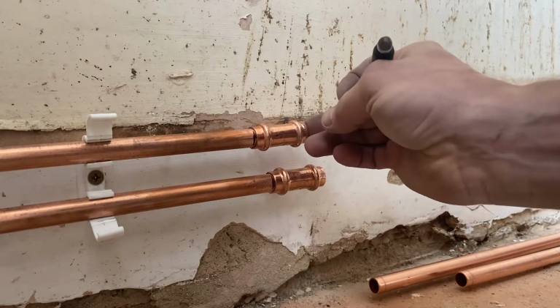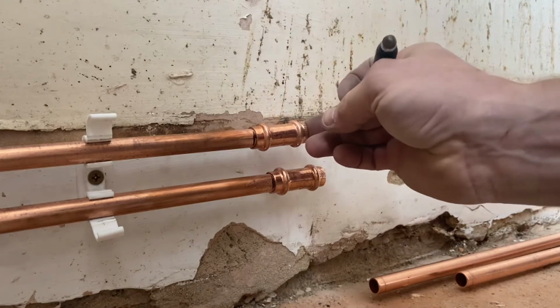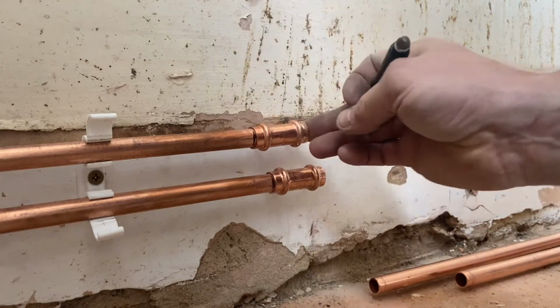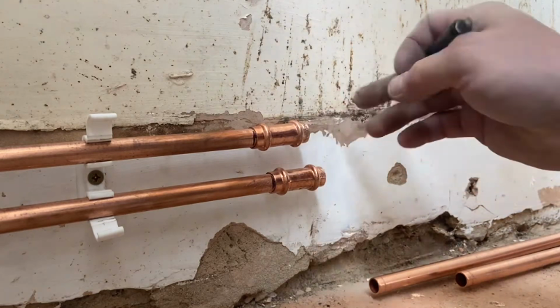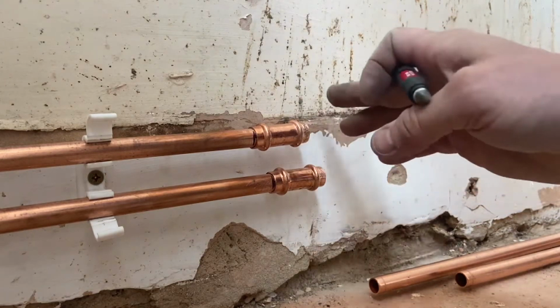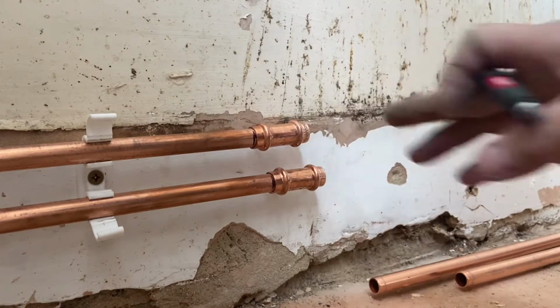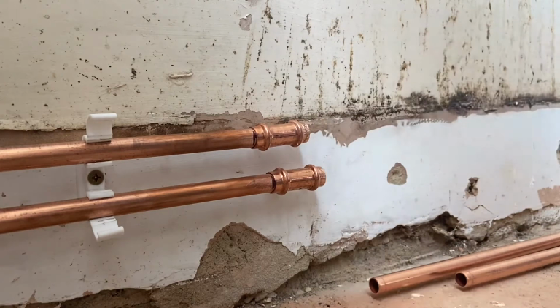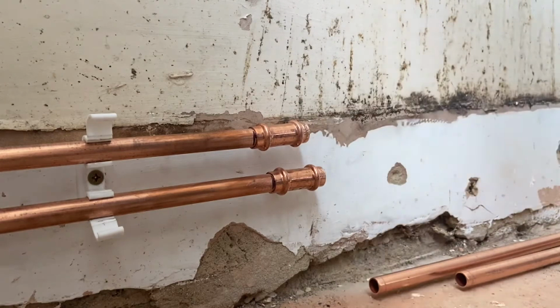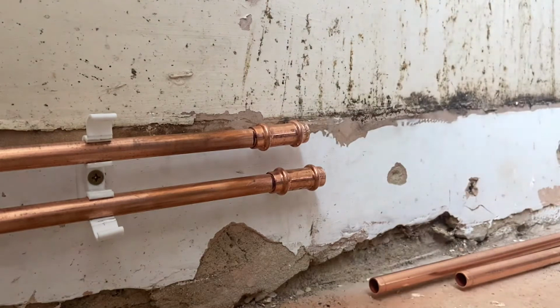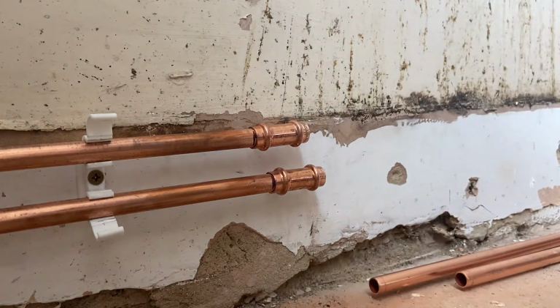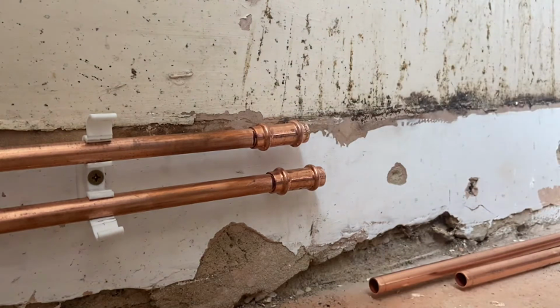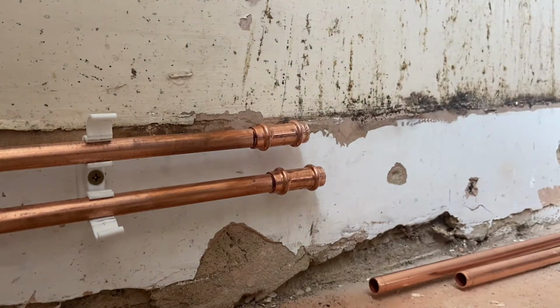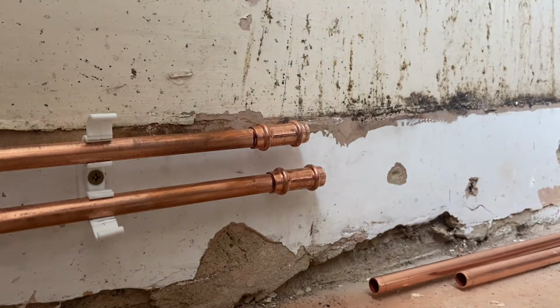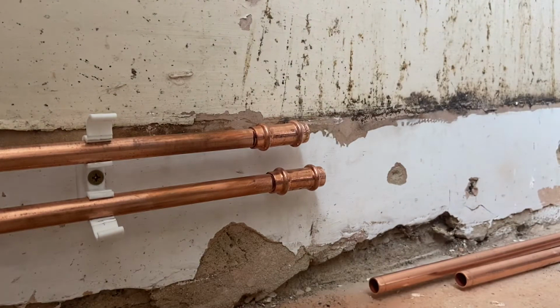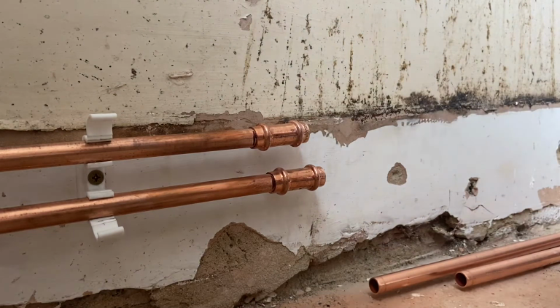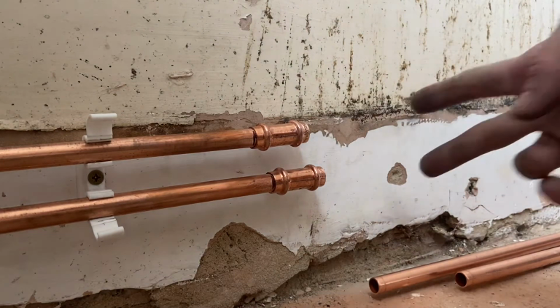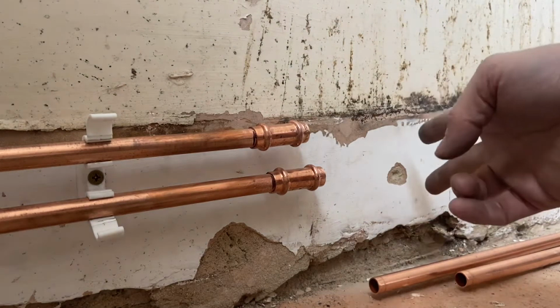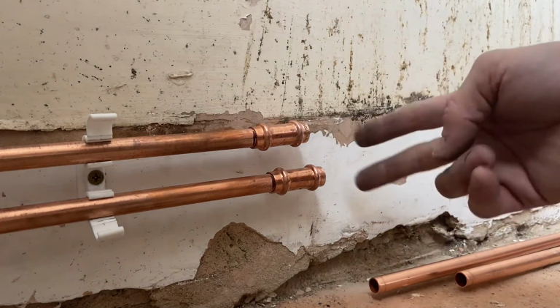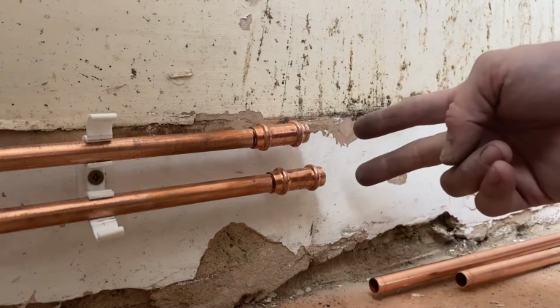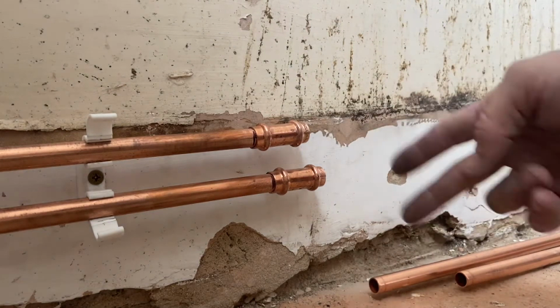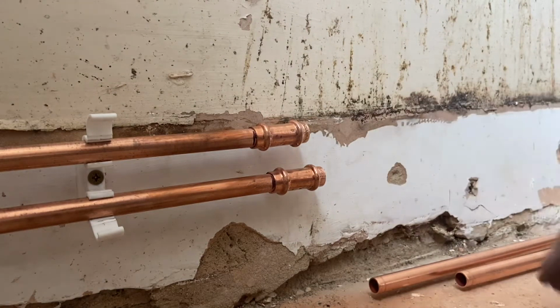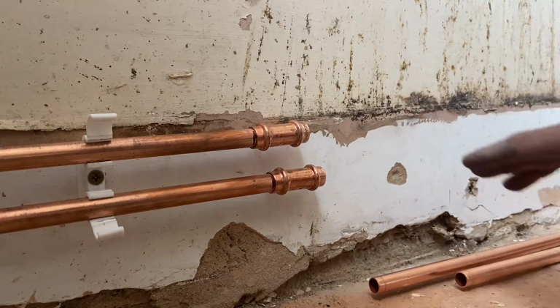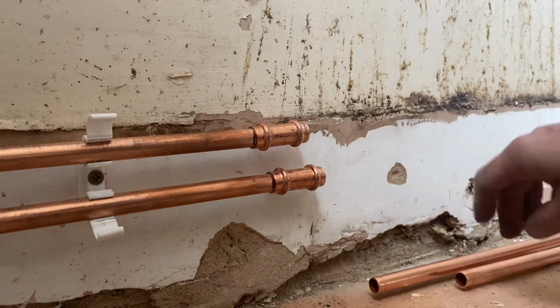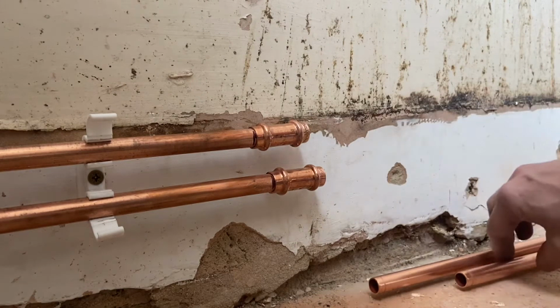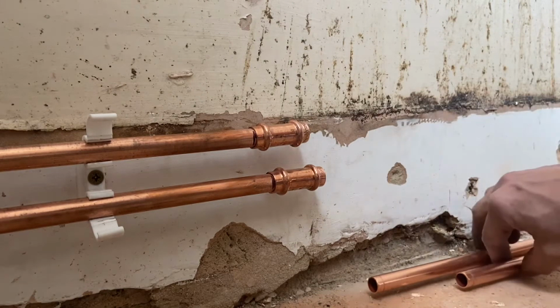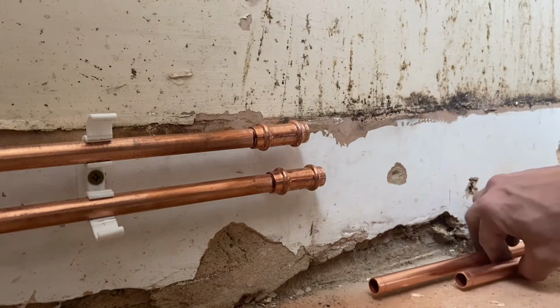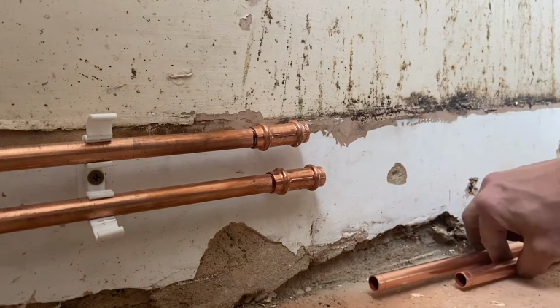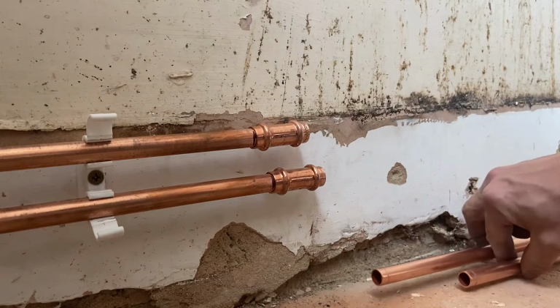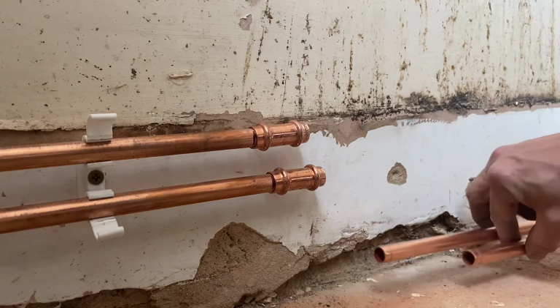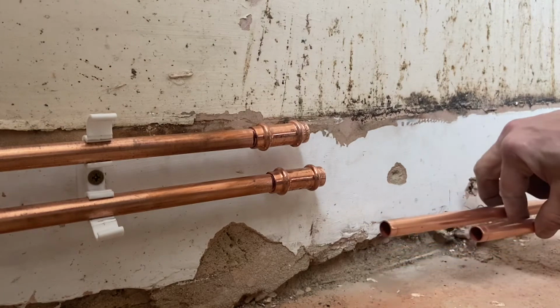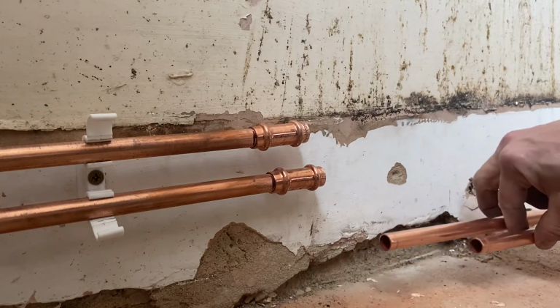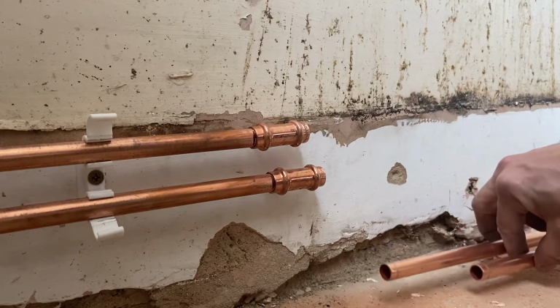Now our fittings are on. We need to put the pipe in from the other side, so we're going to prepare the ends of this pipe.